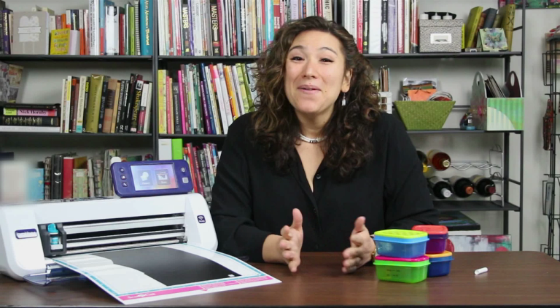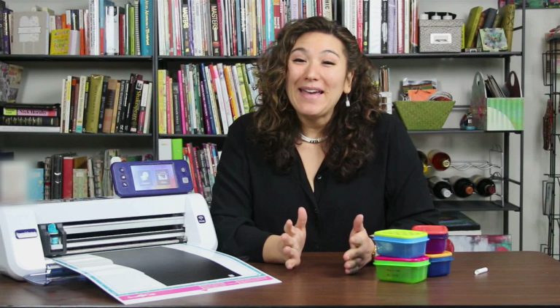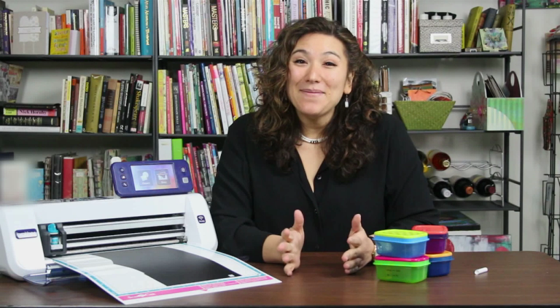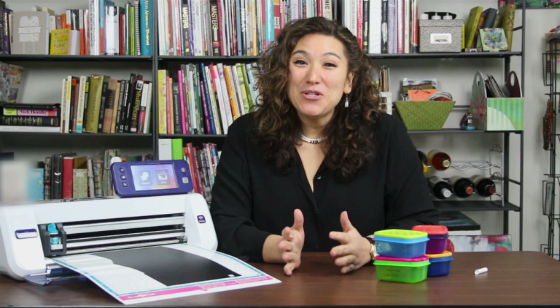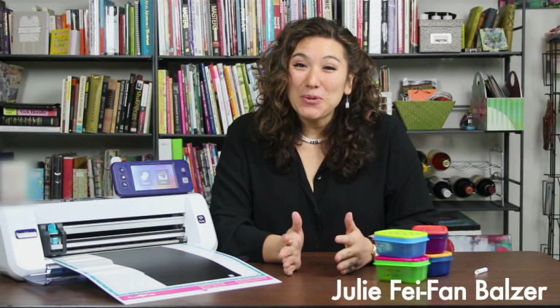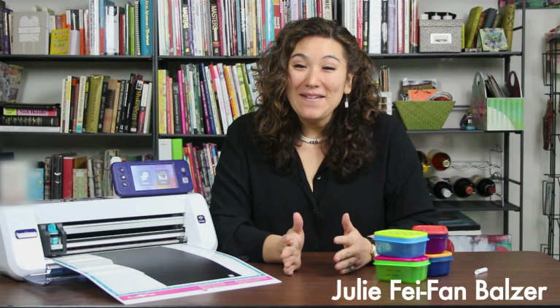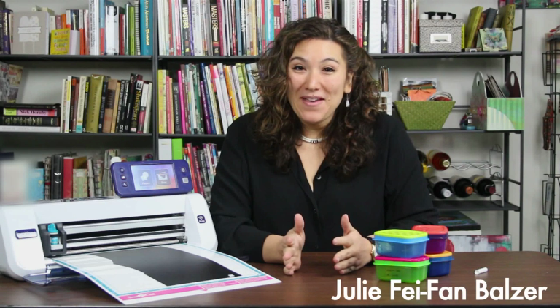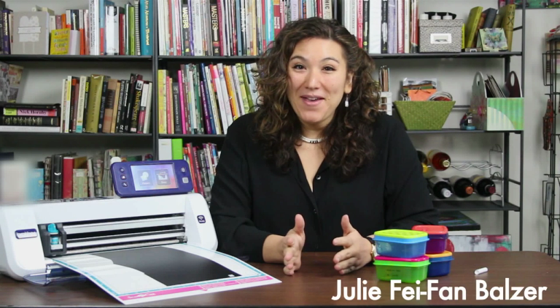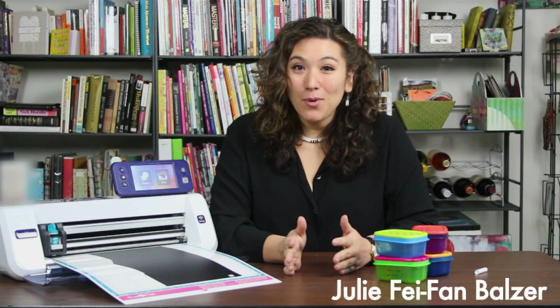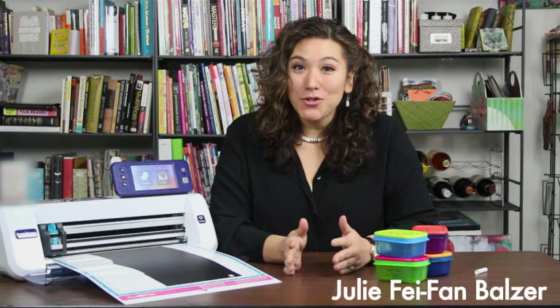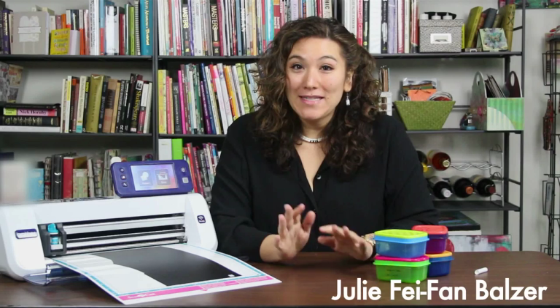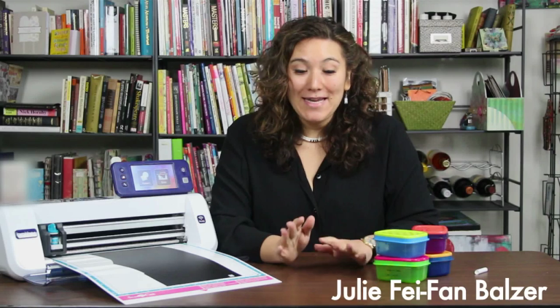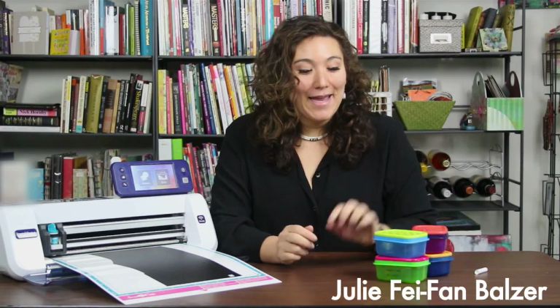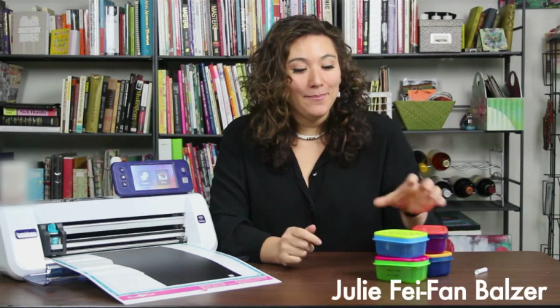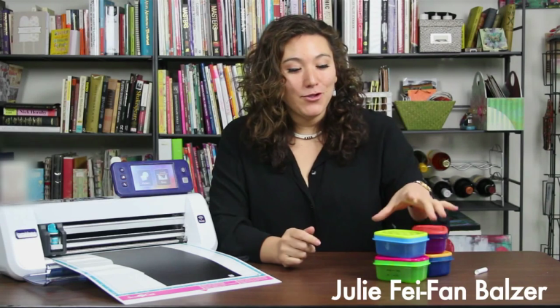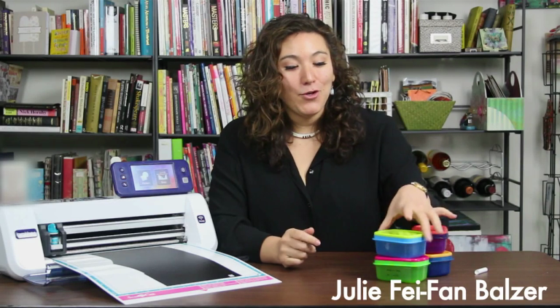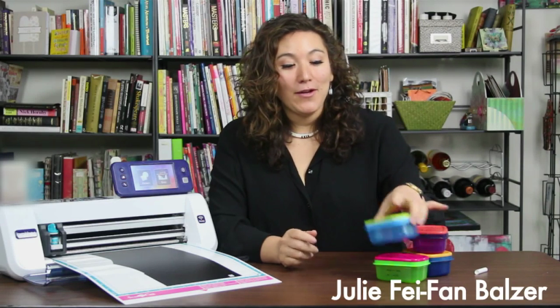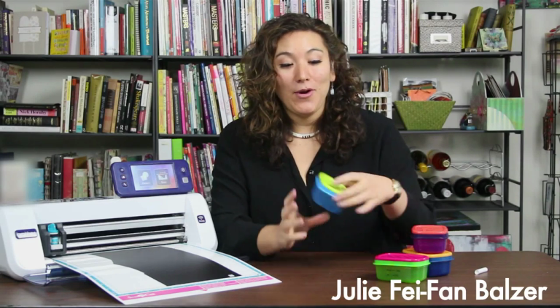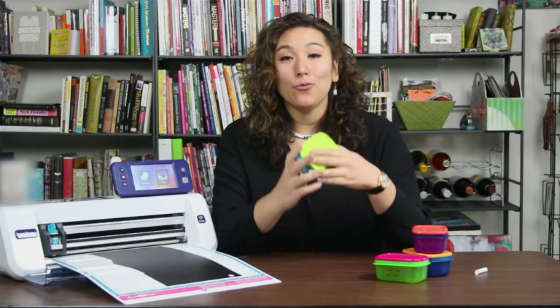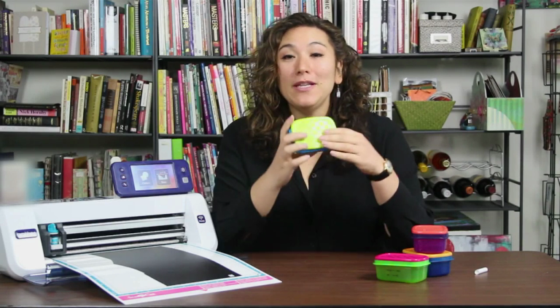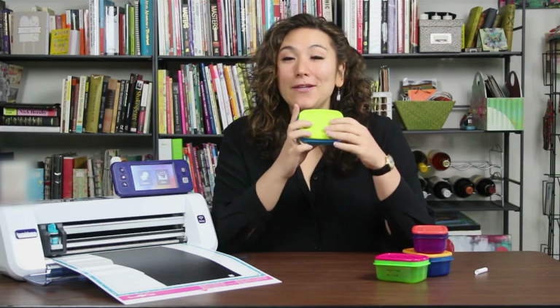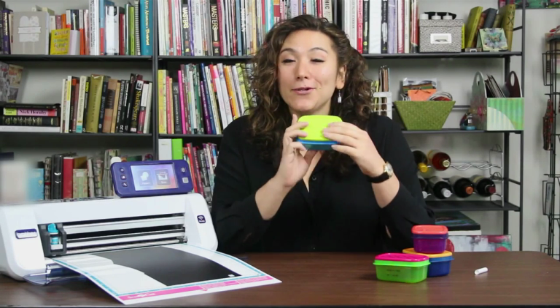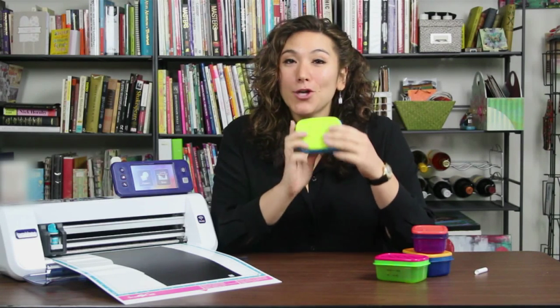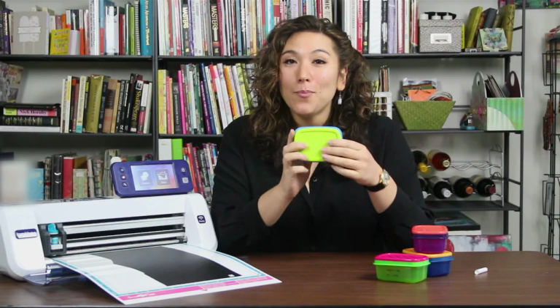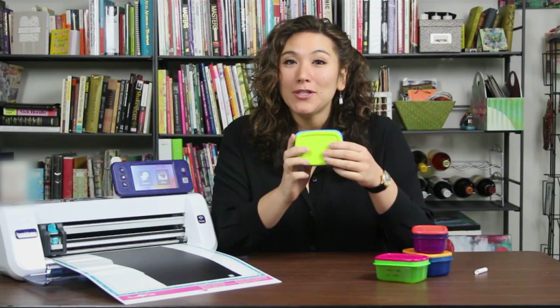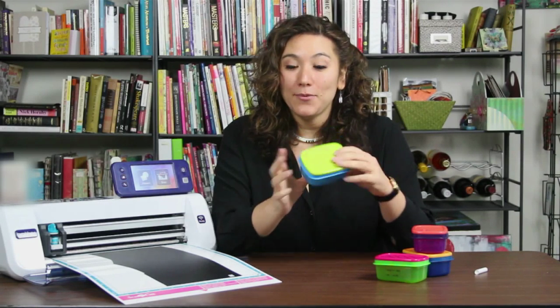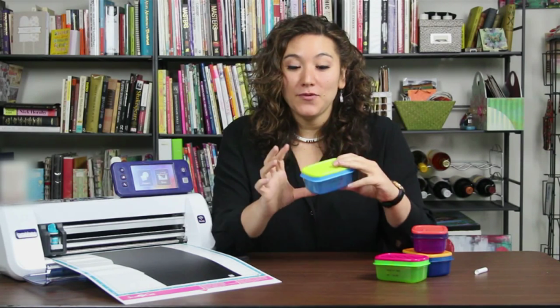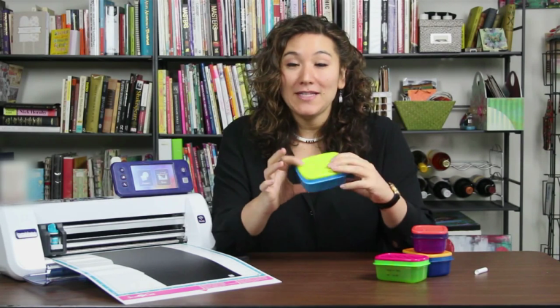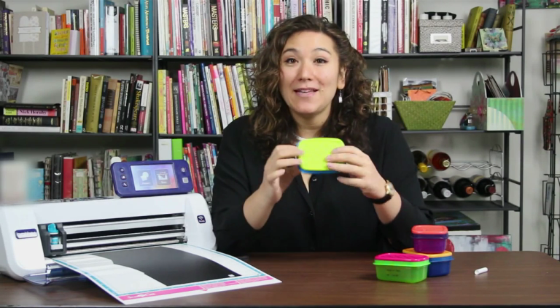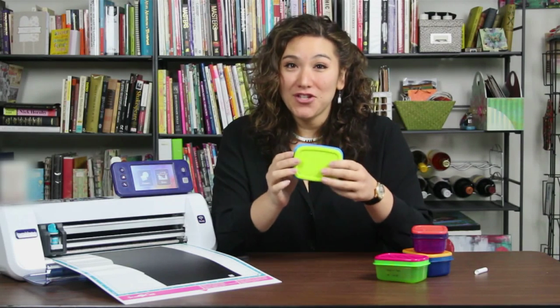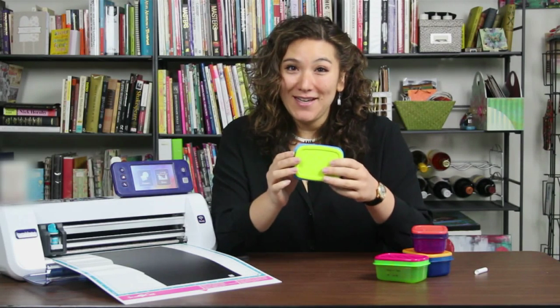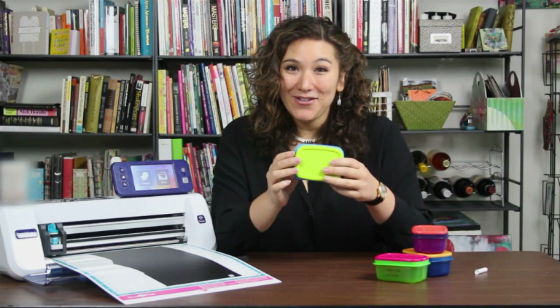My name is Julie Faith Ann Balzer, and today I'm going to show you how to create really cute little chalkboard labels for these lunch containers.